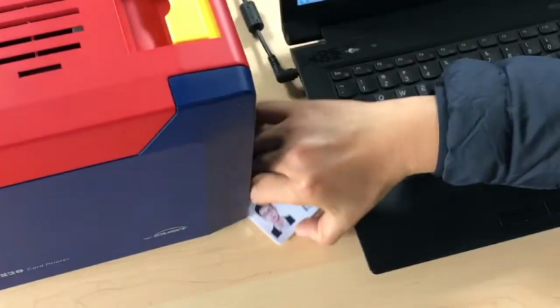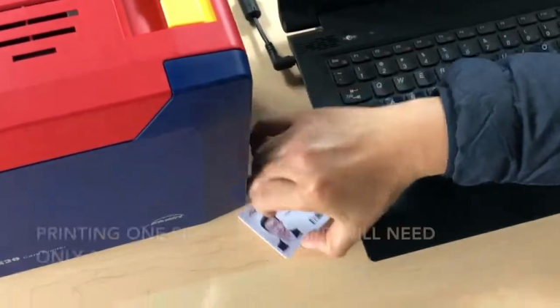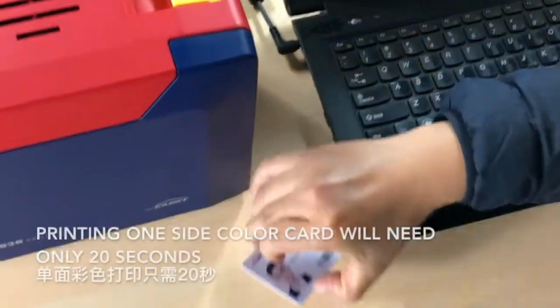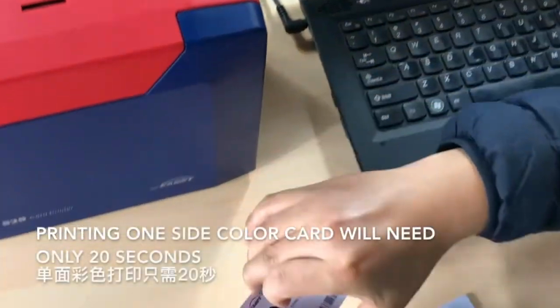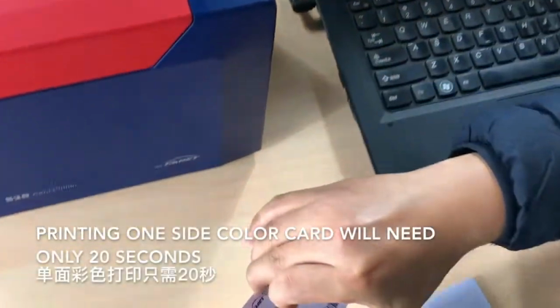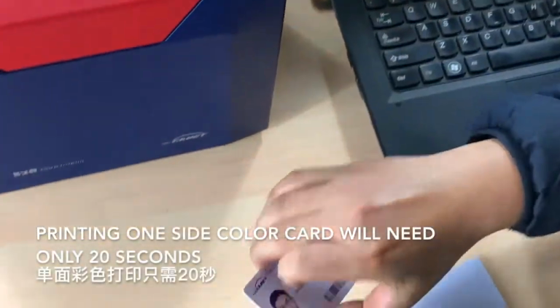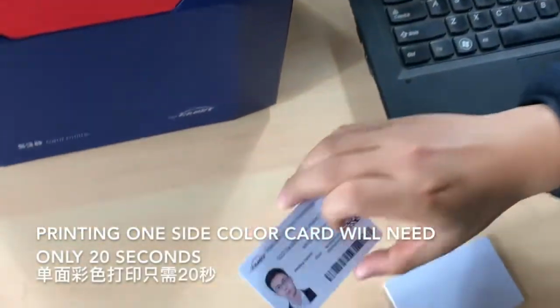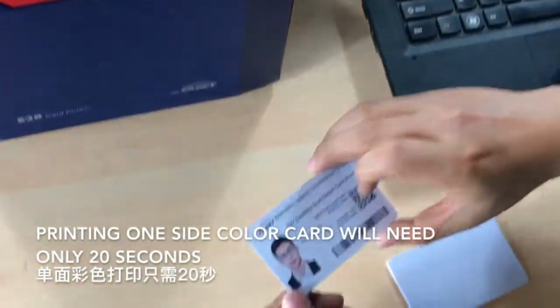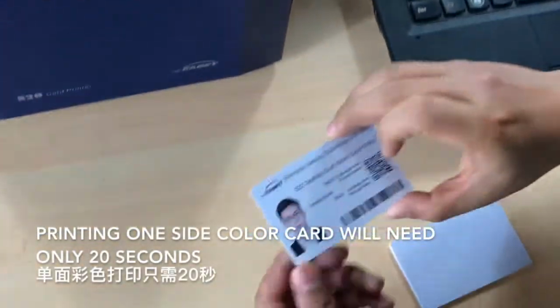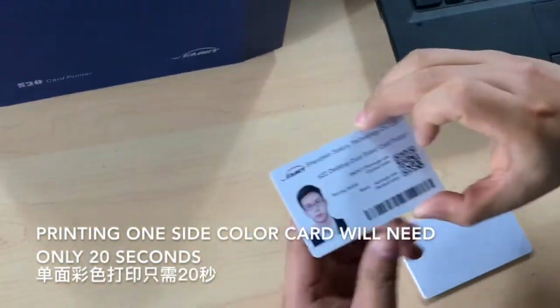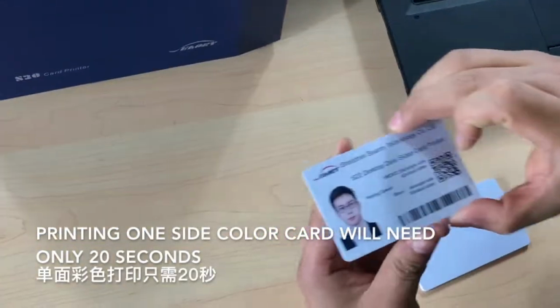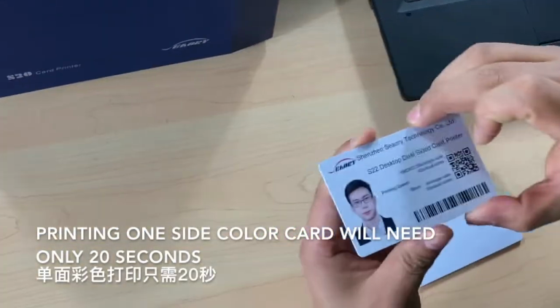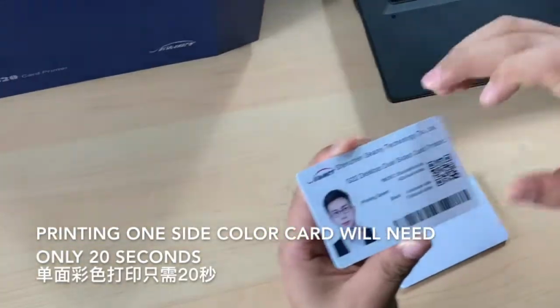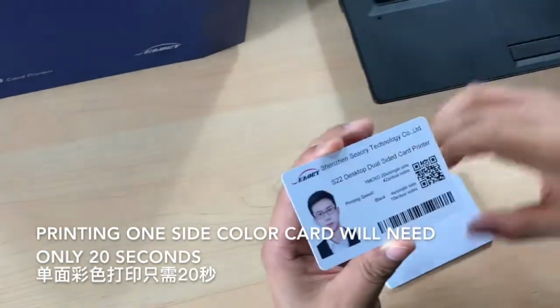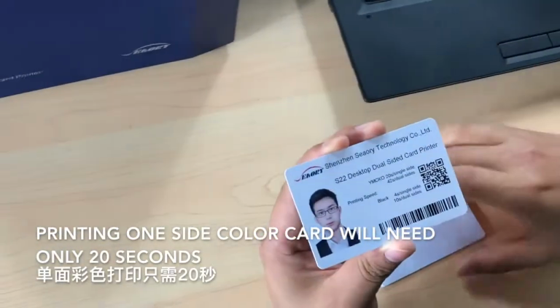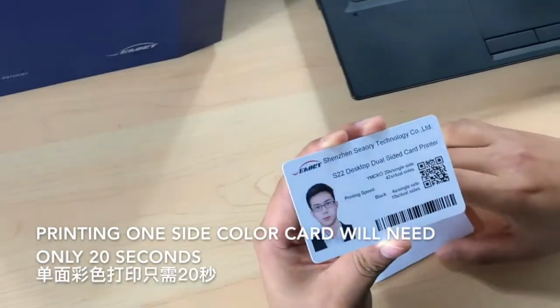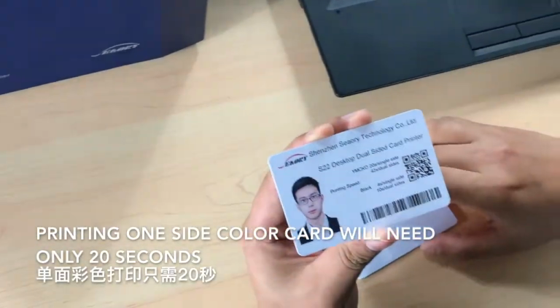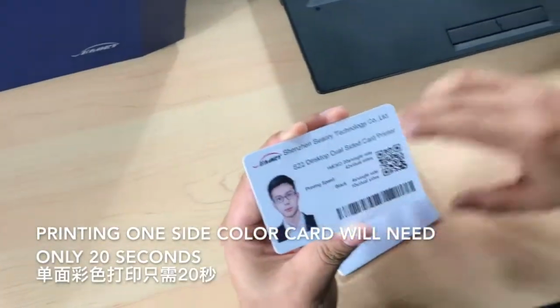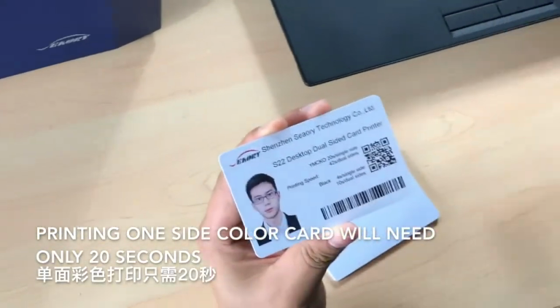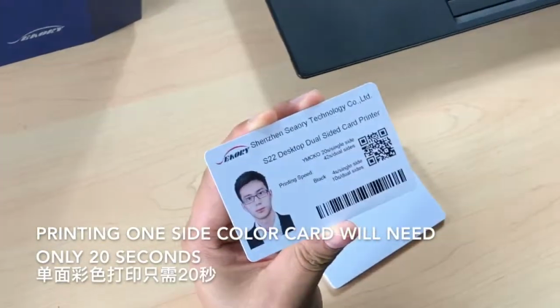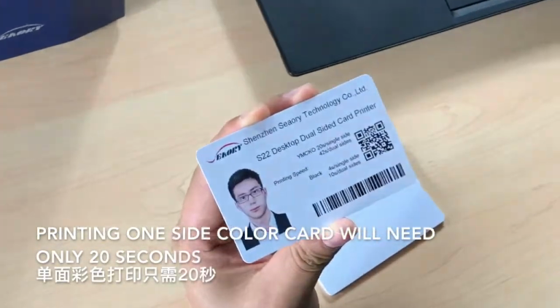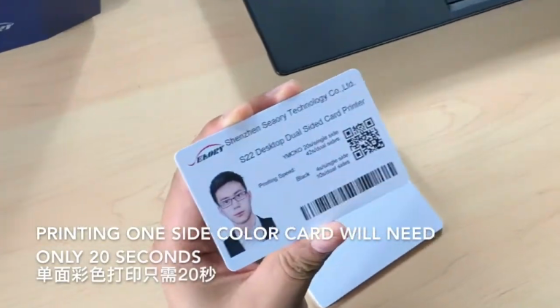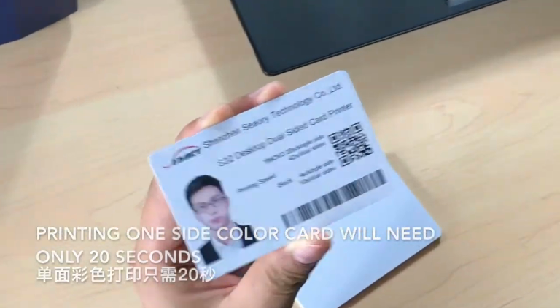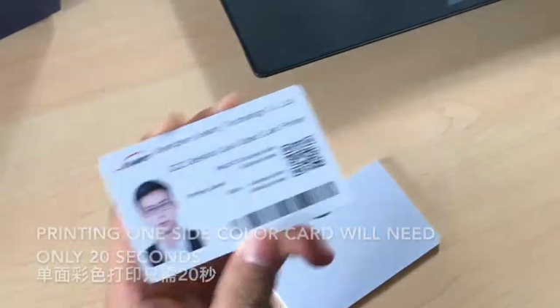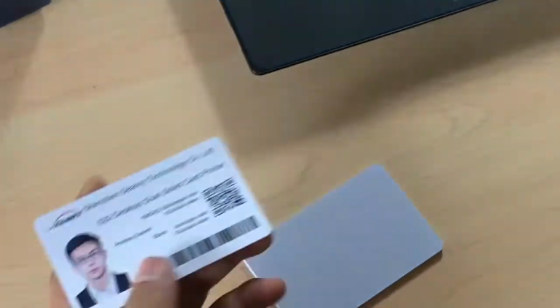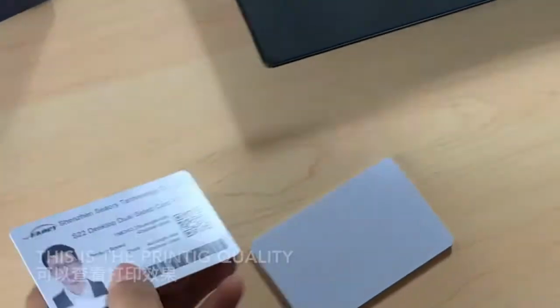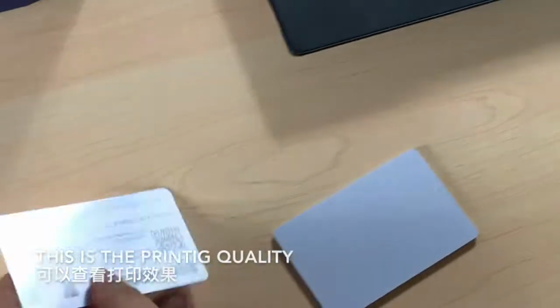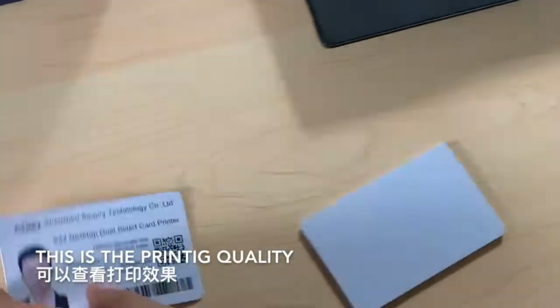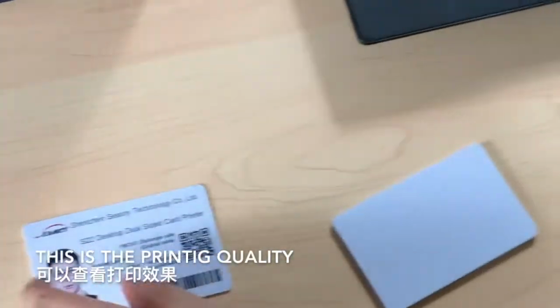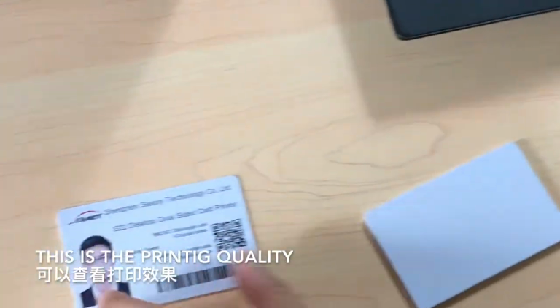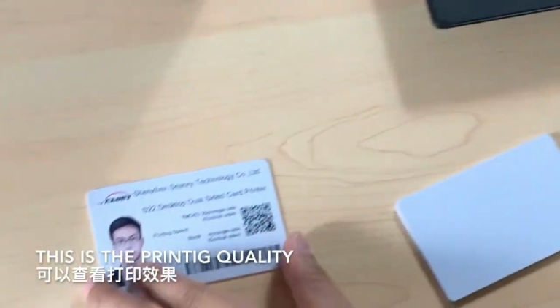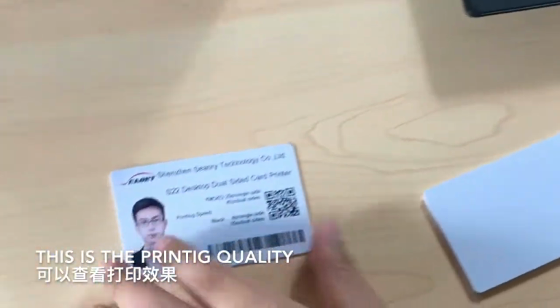Printing one side color card takes only 20 seconds. This is the printing quality.